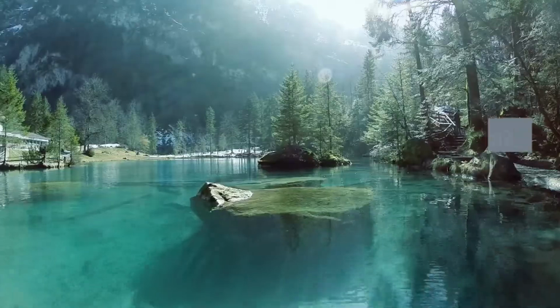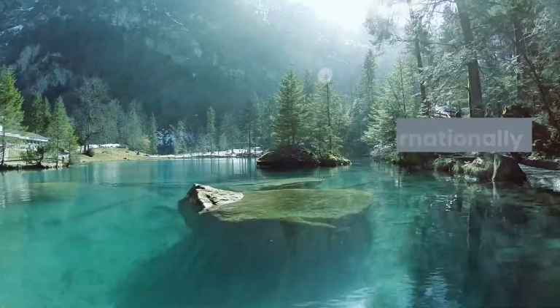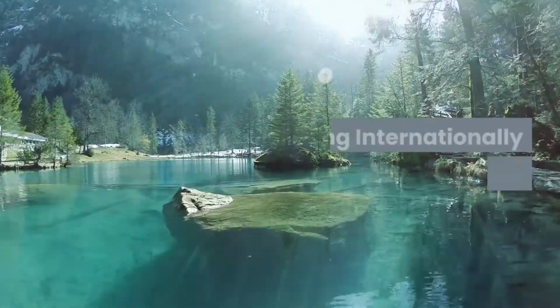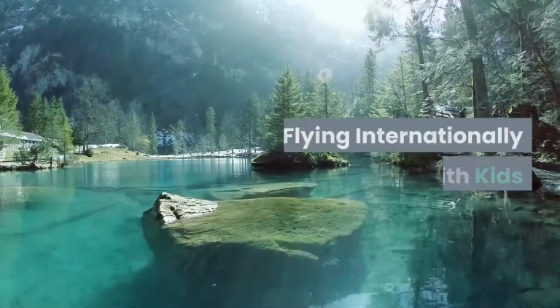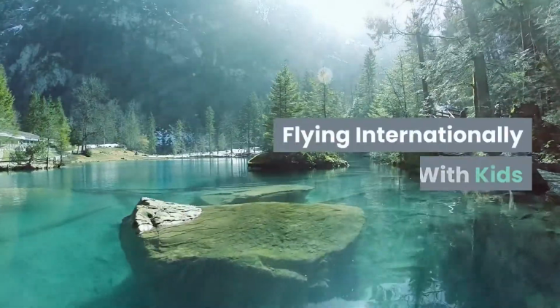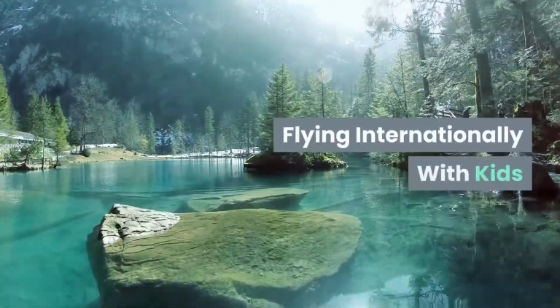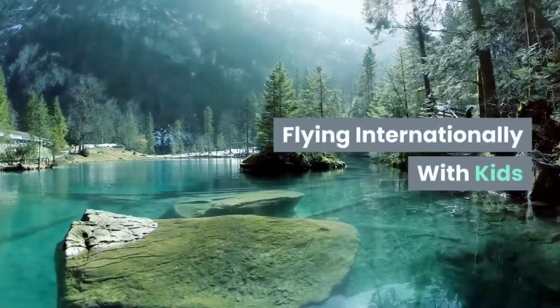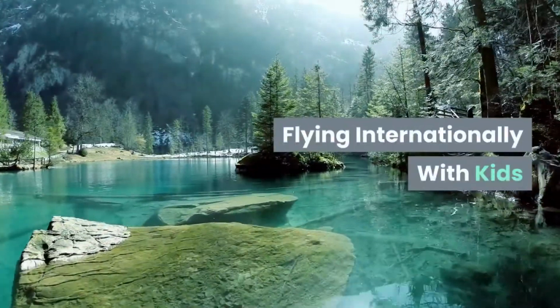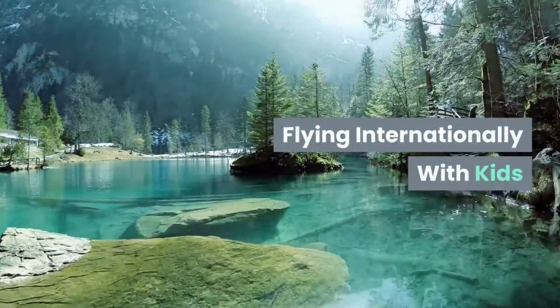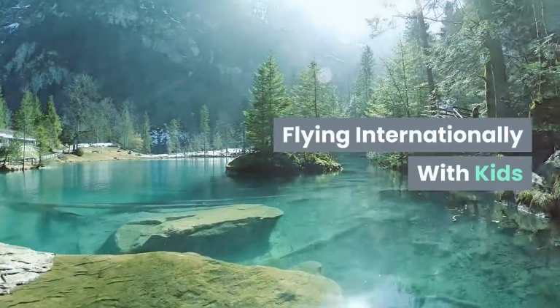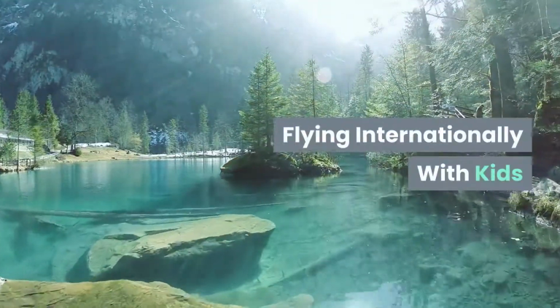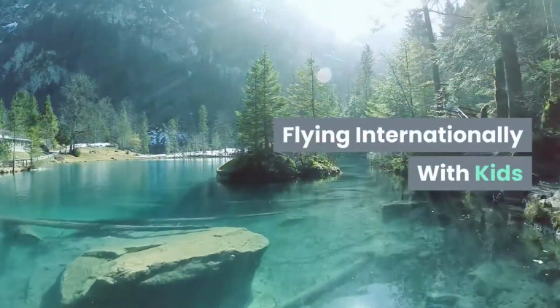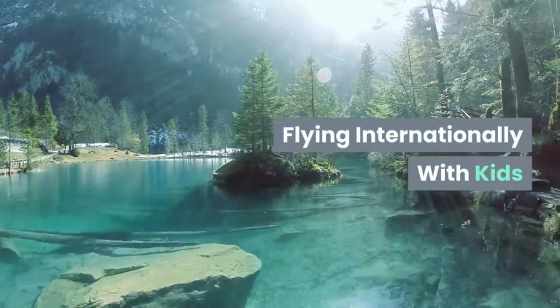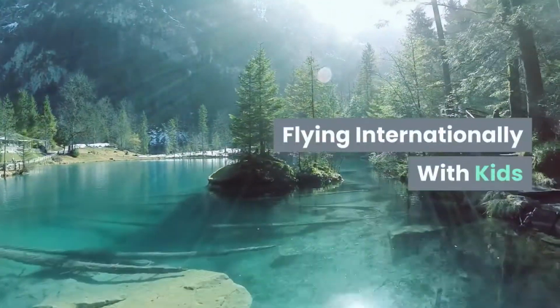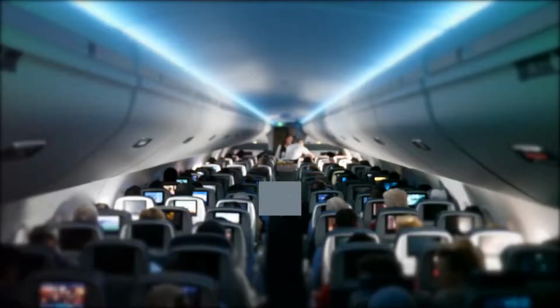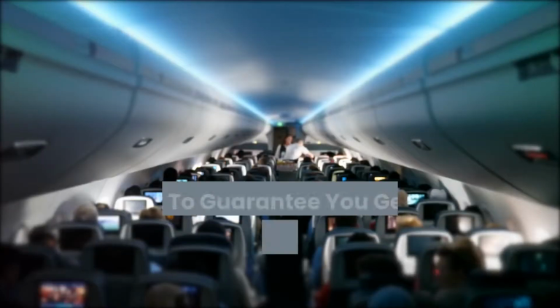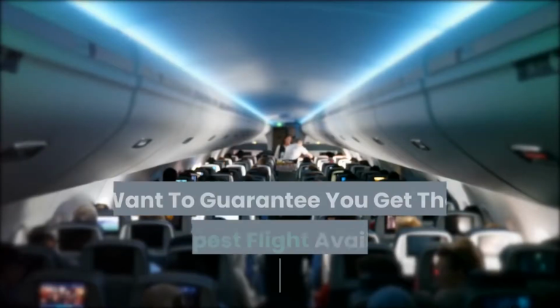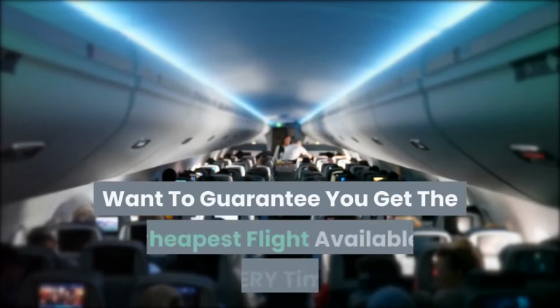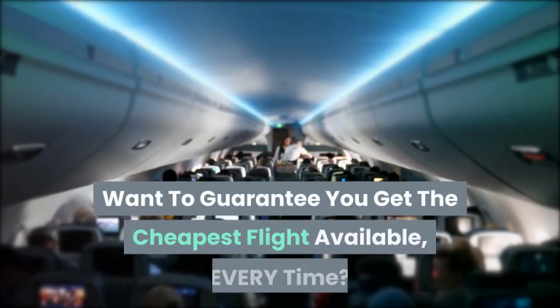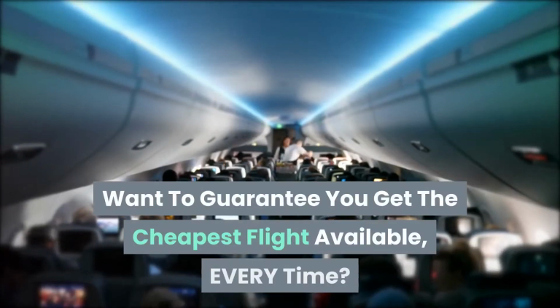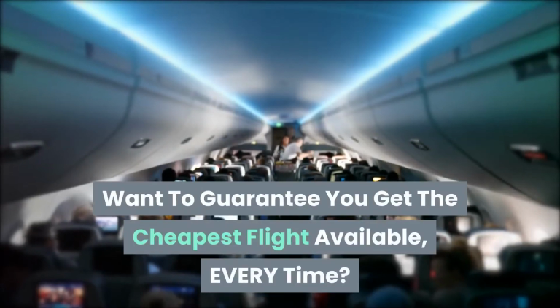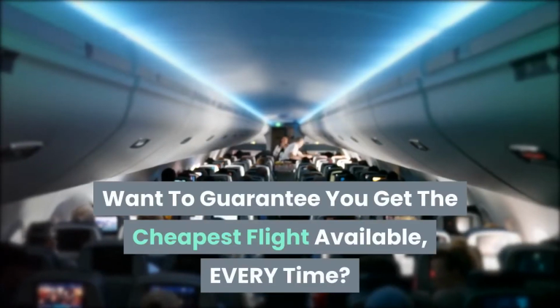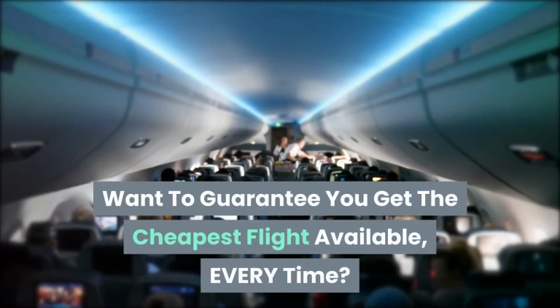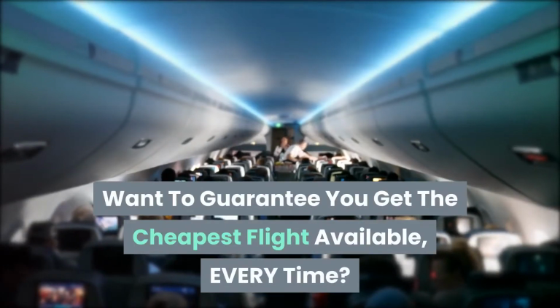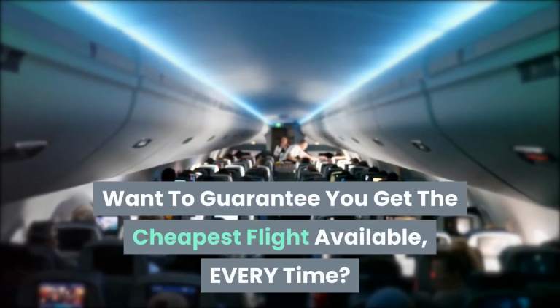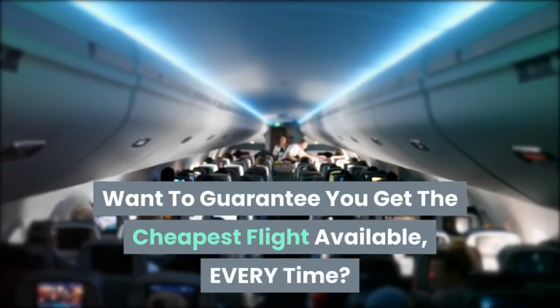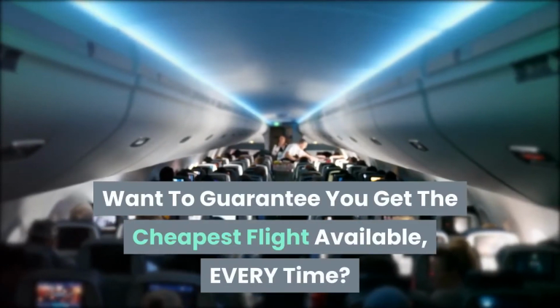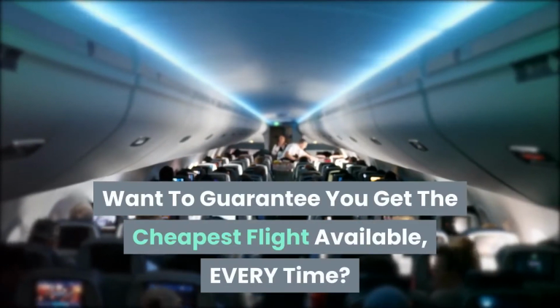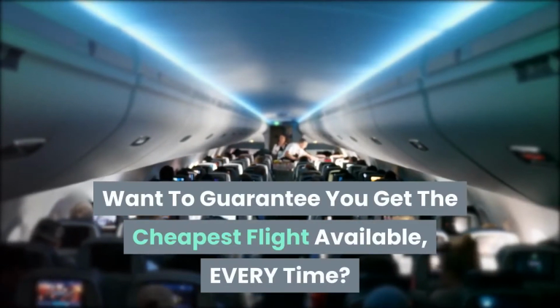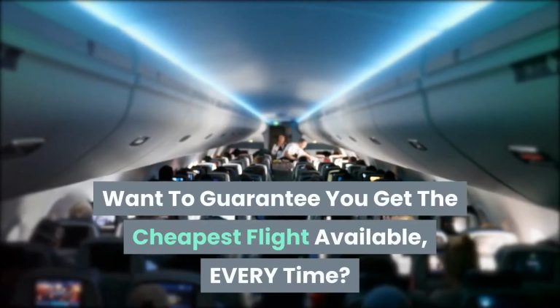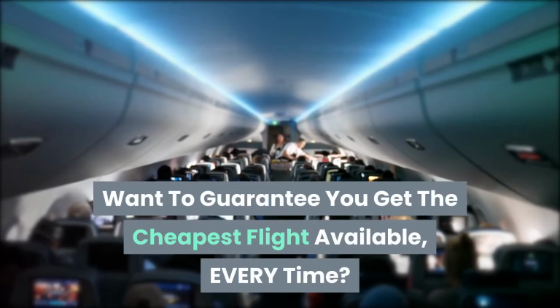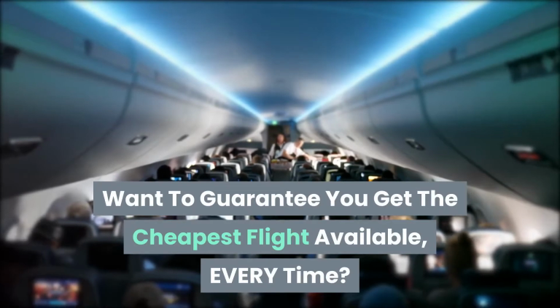Flying internationally with kids — want to guarantee you get the cheapest flight available, every time?